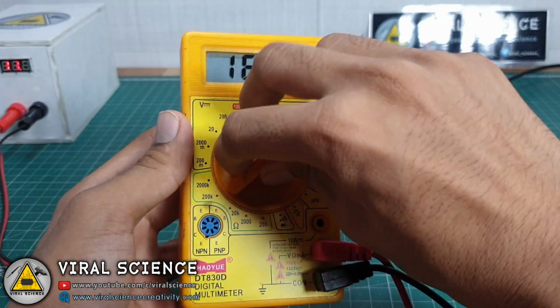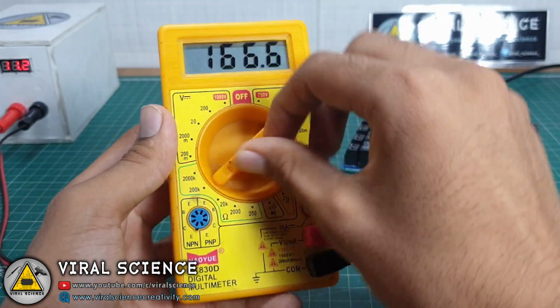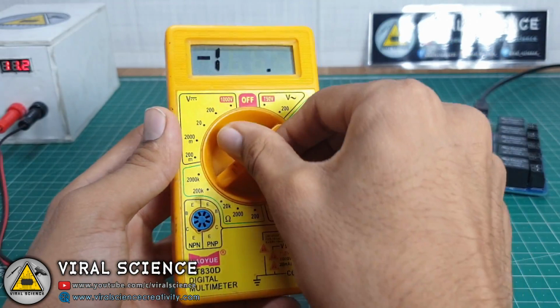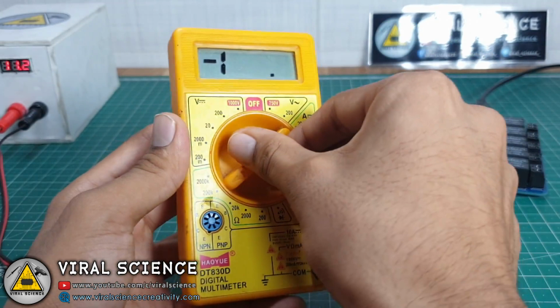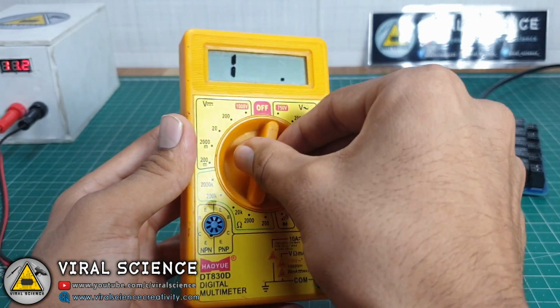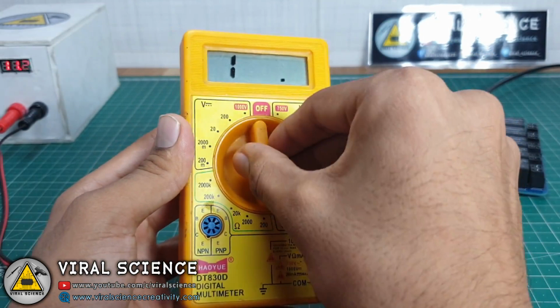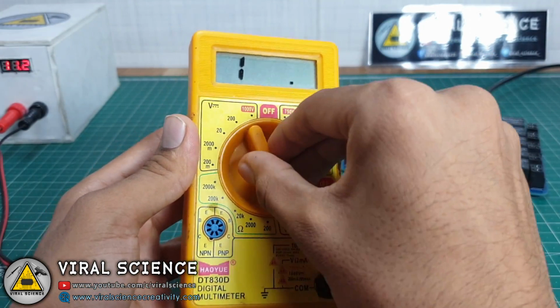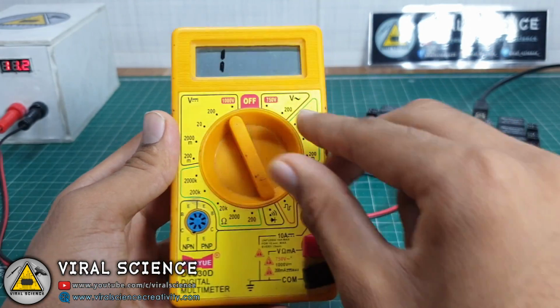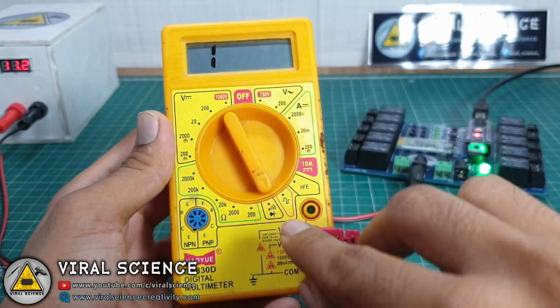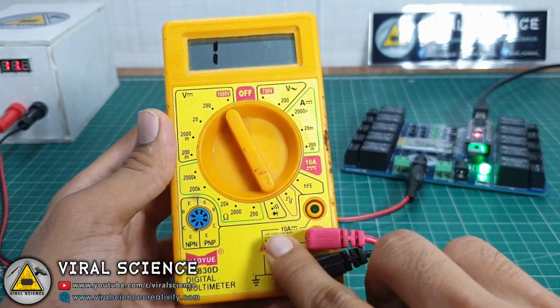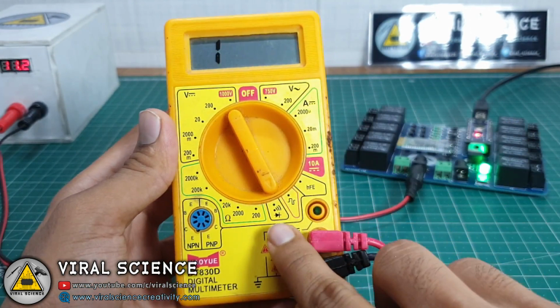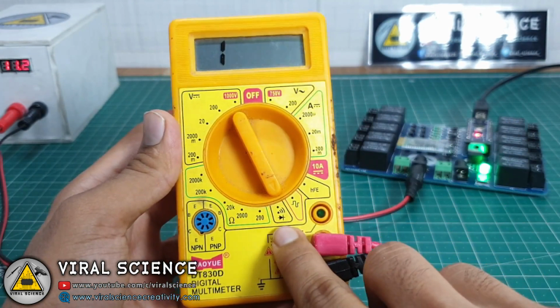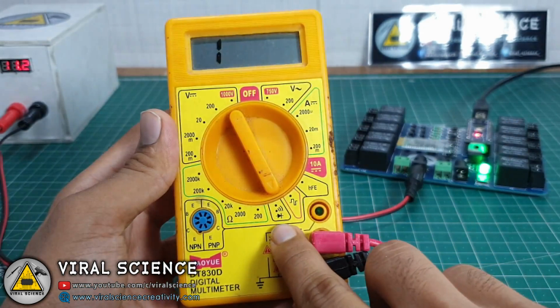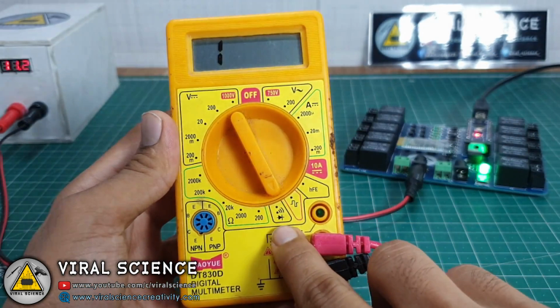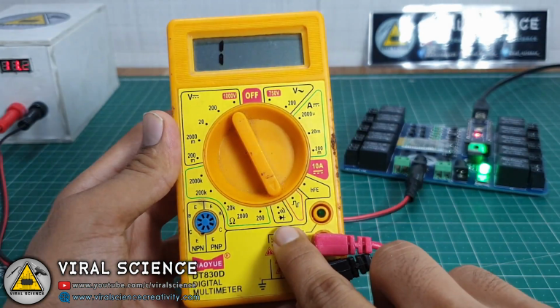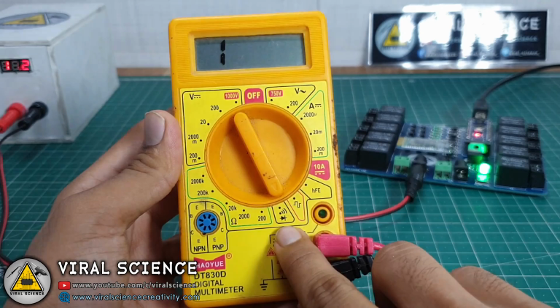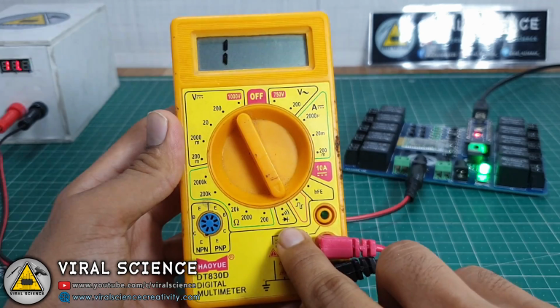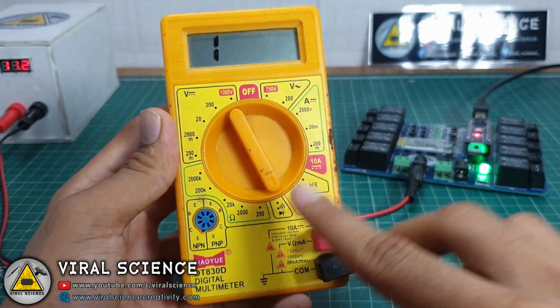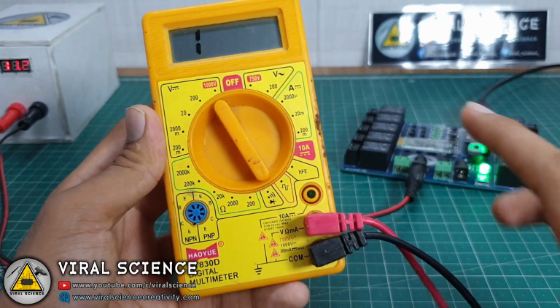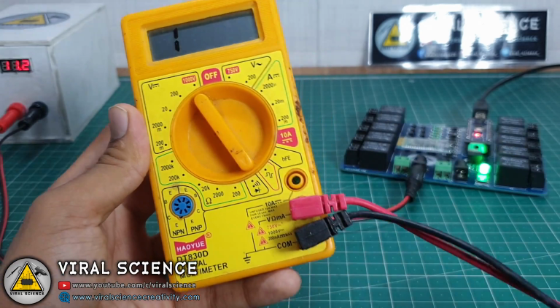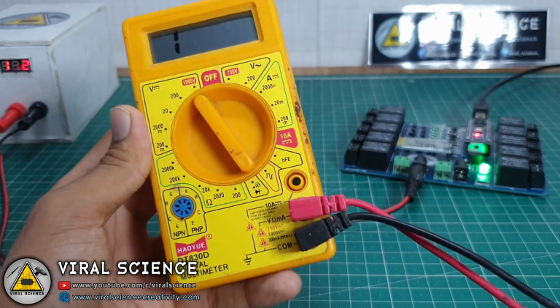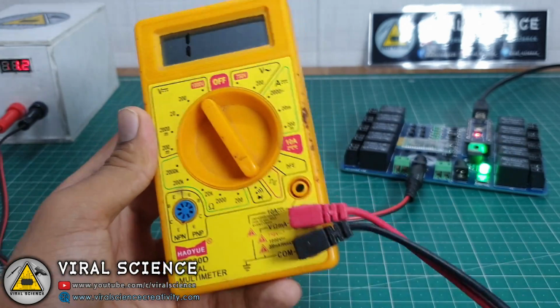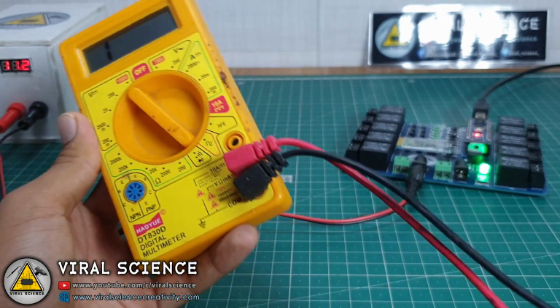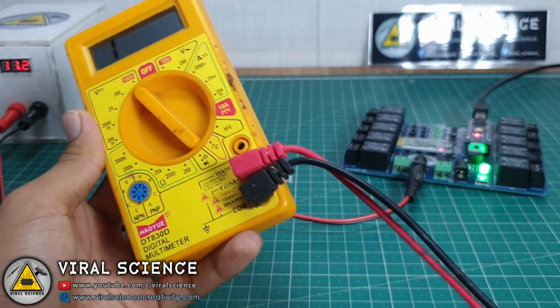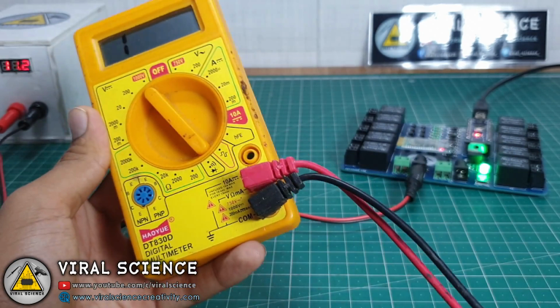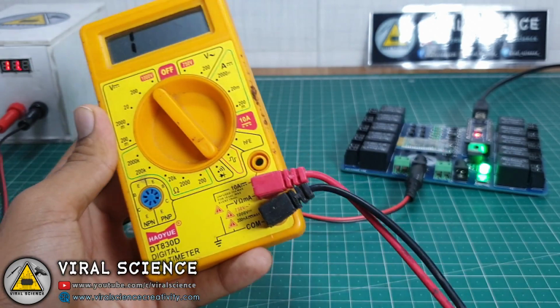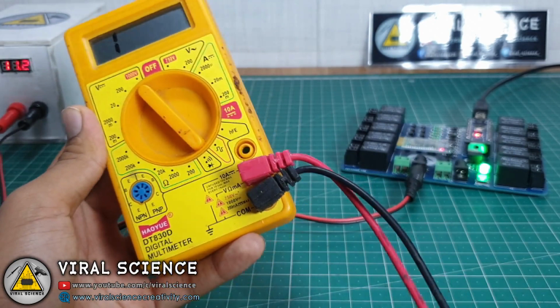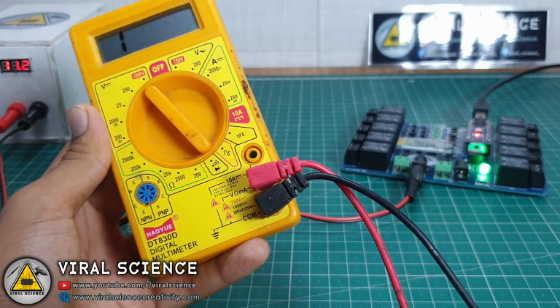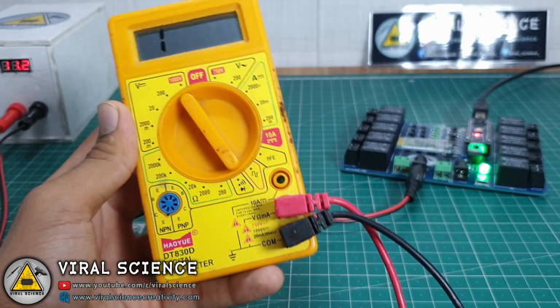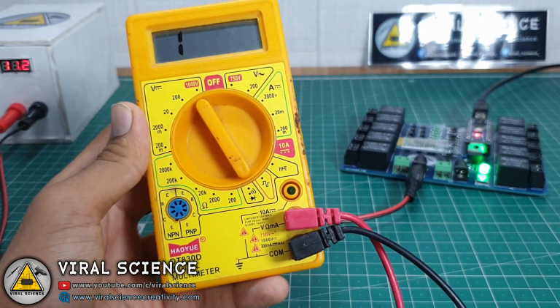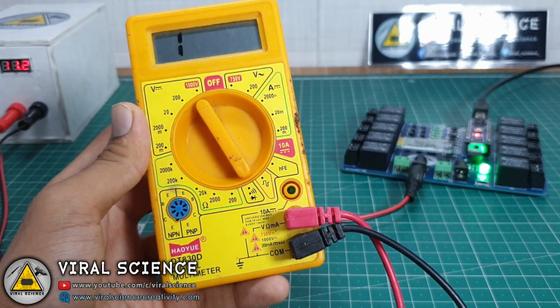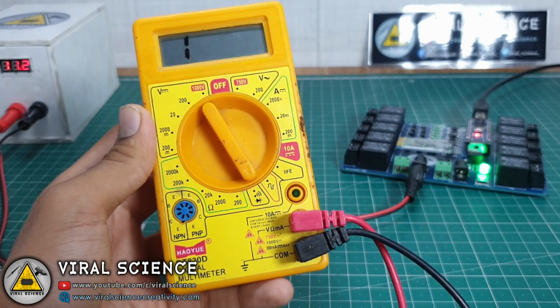I am using this multimeter to test the functionality of our relays on our PCB.